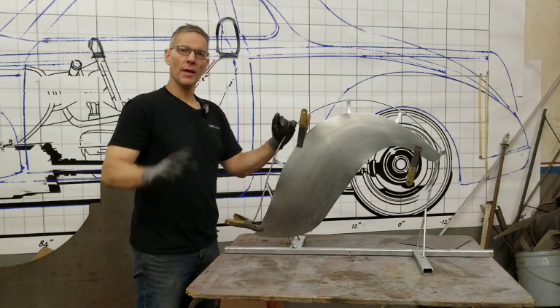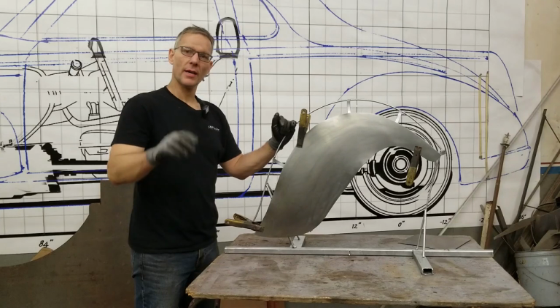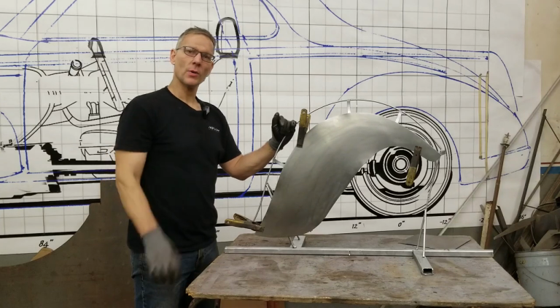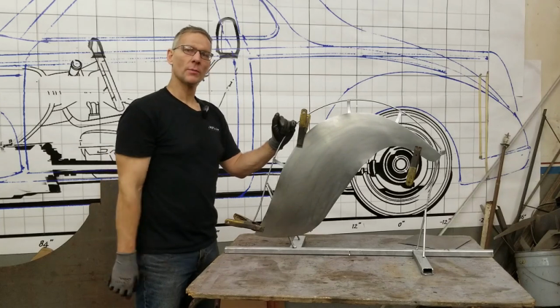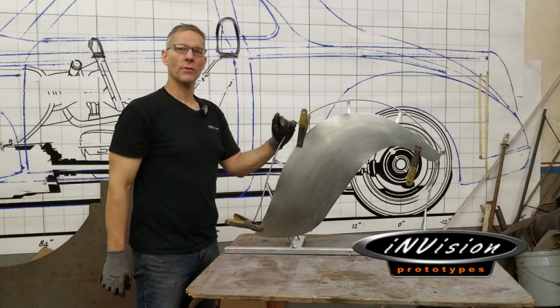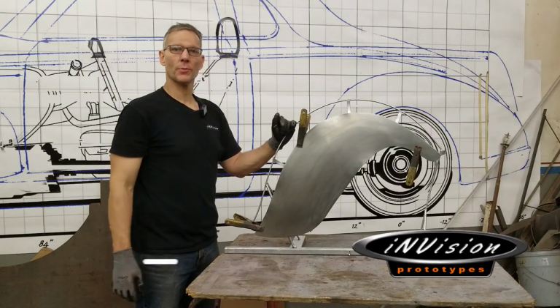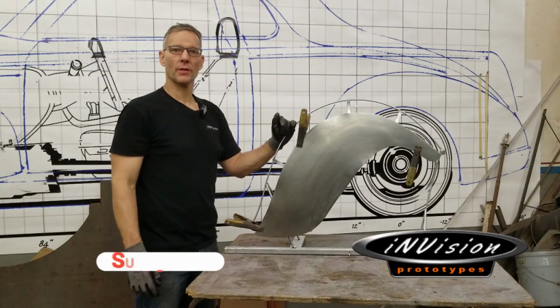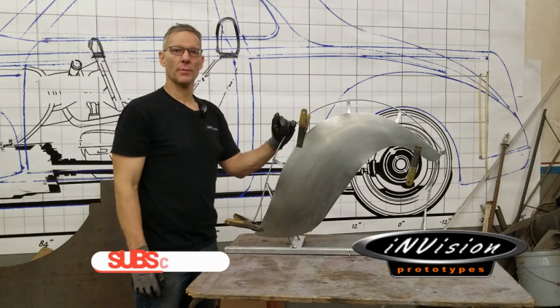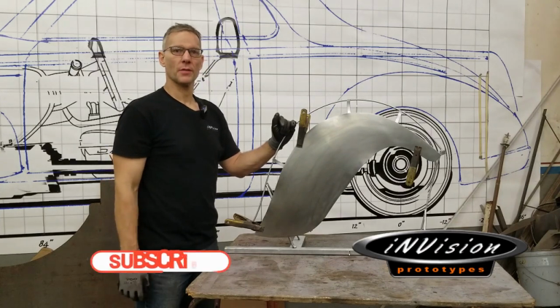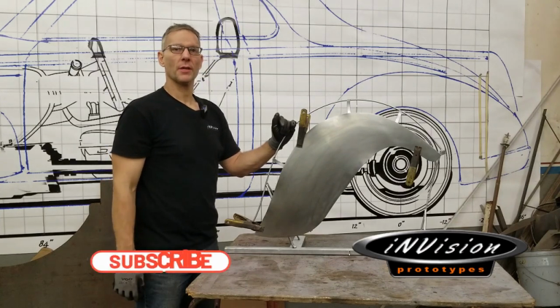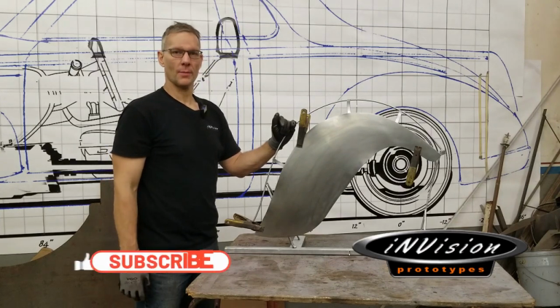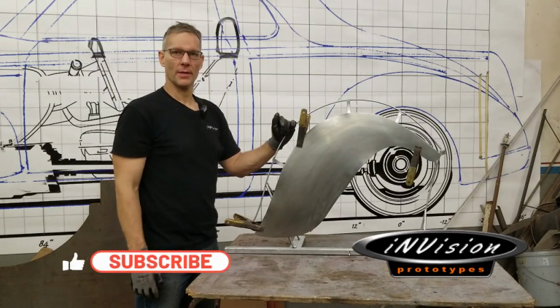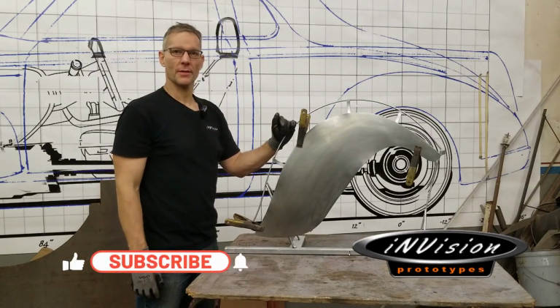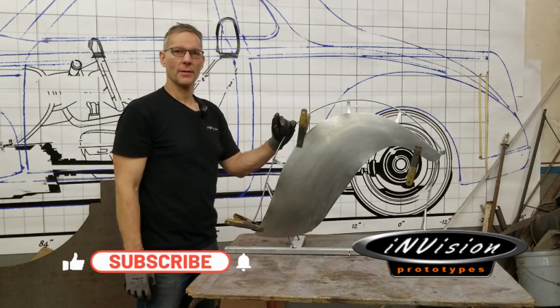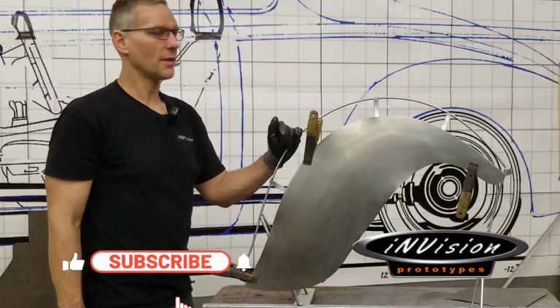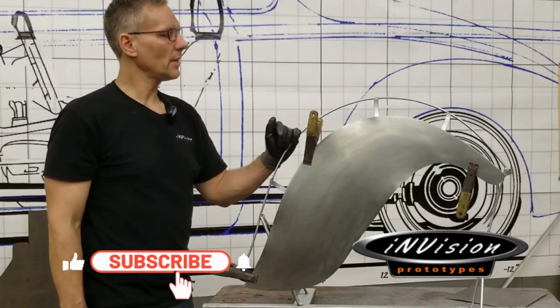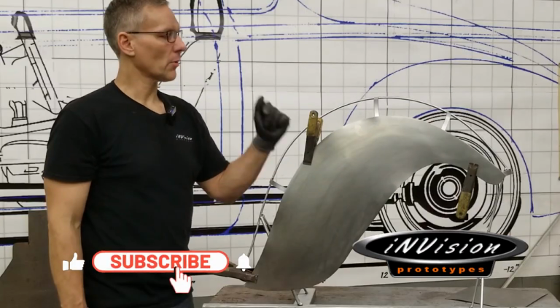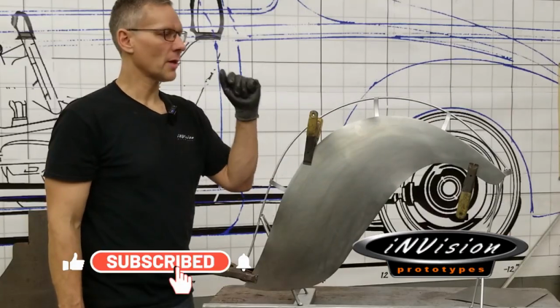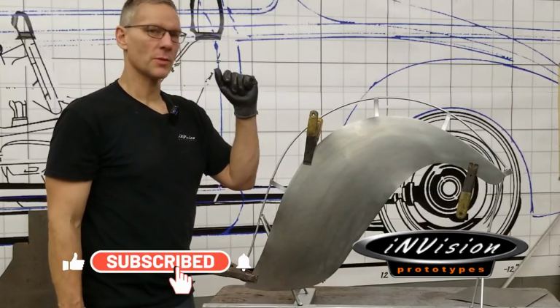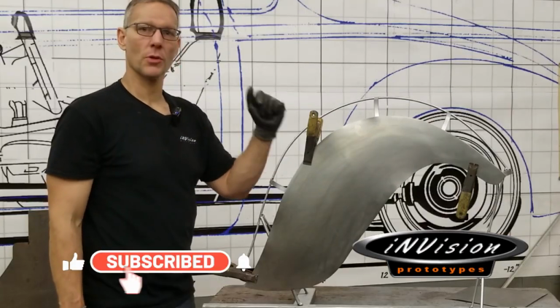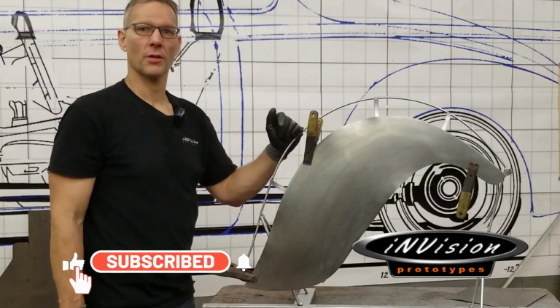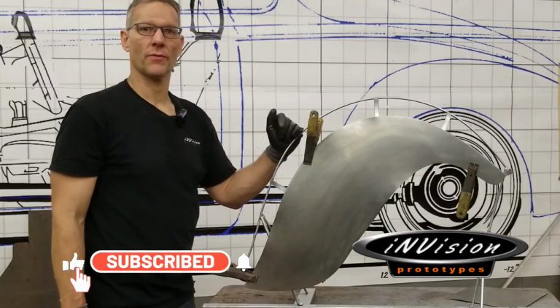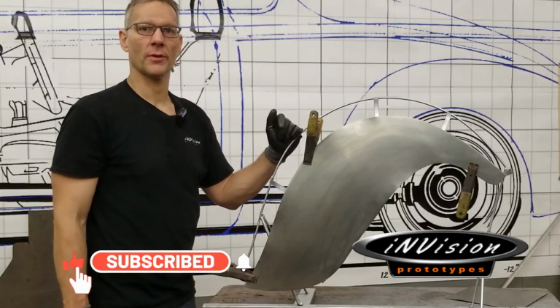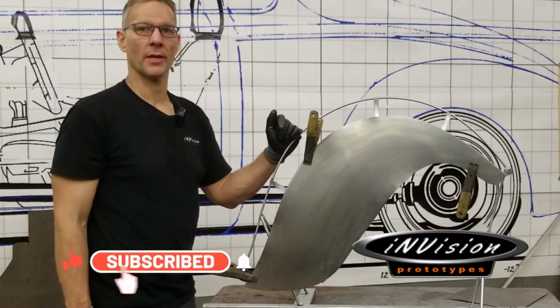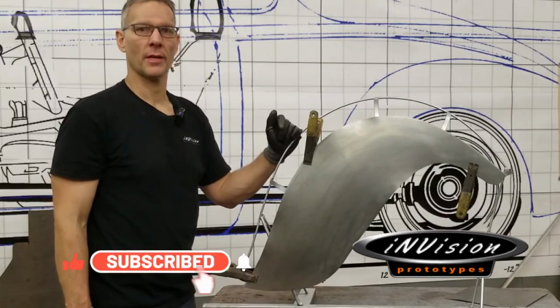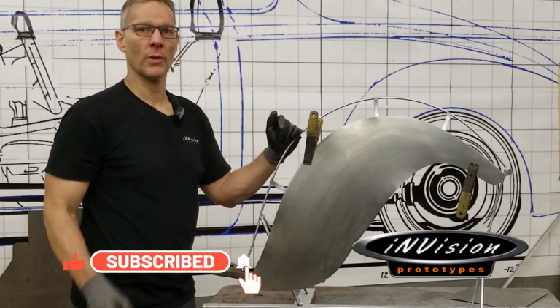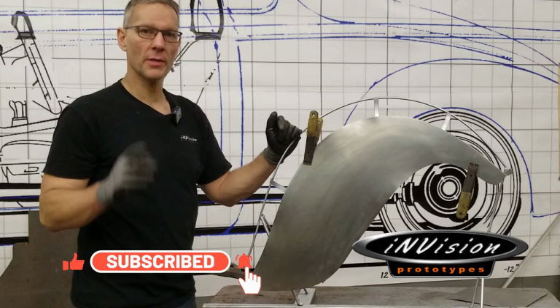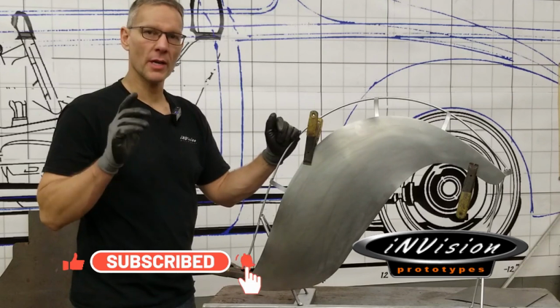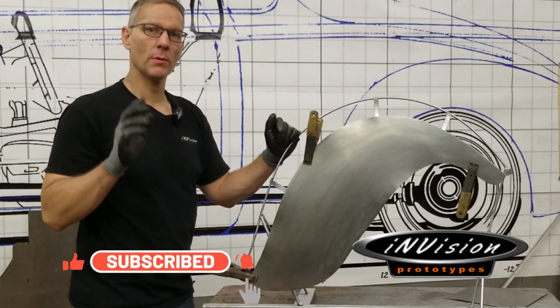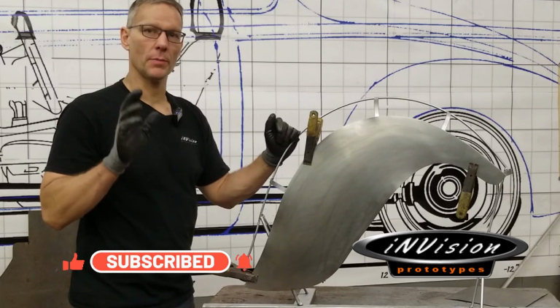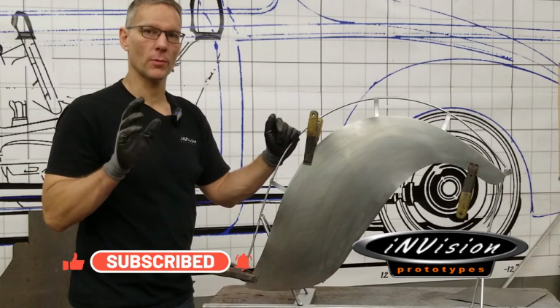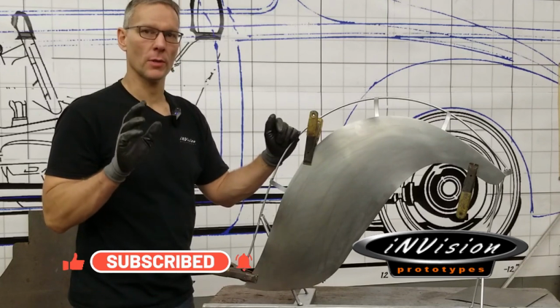Hey guys, welcome to InVision Prototypes, I'm Nick. Today we're working on this motorcycle fender again and we're going to be talking about bead rolling.